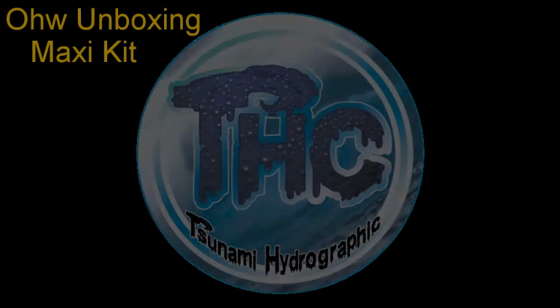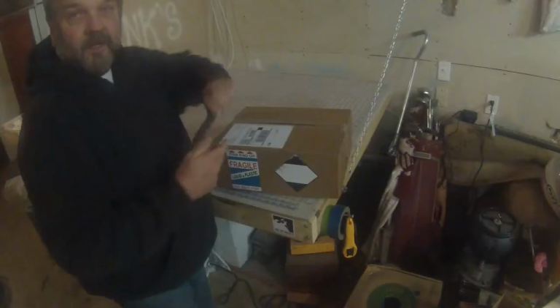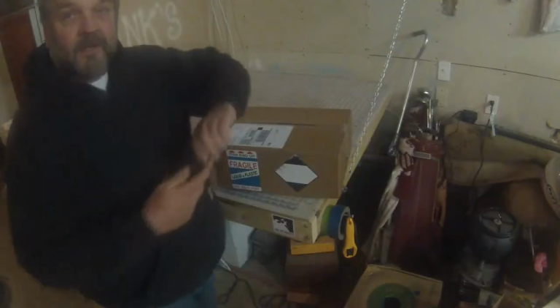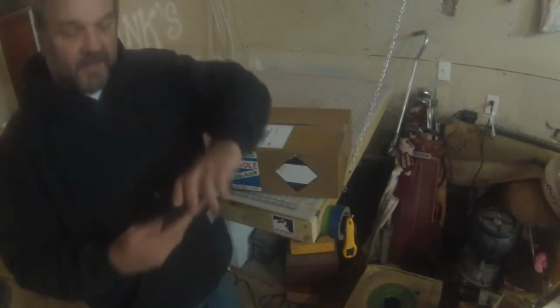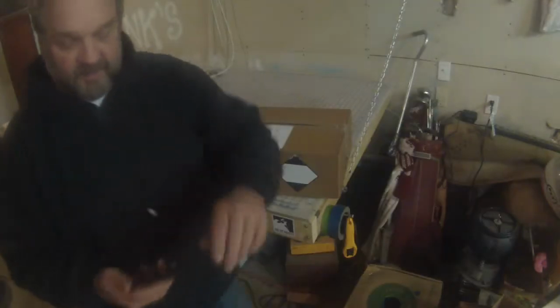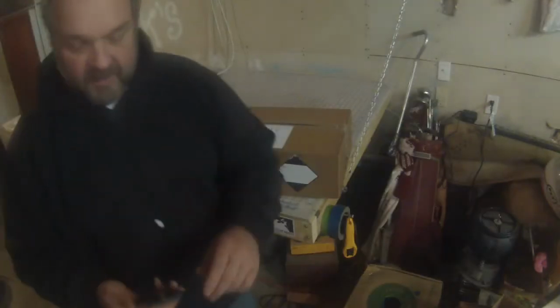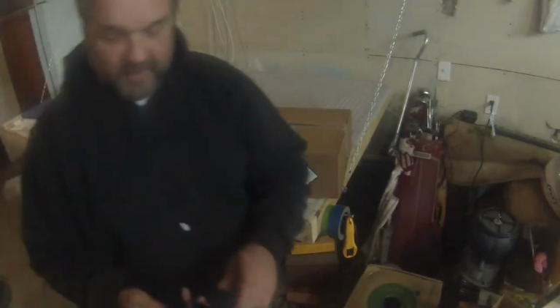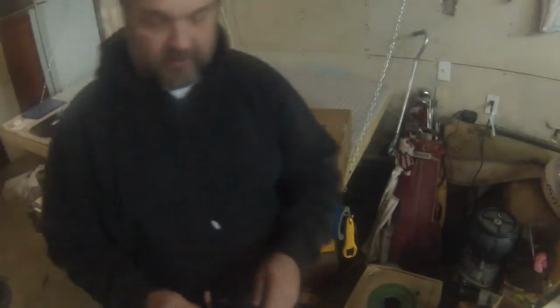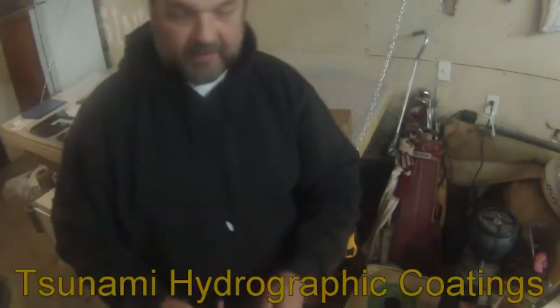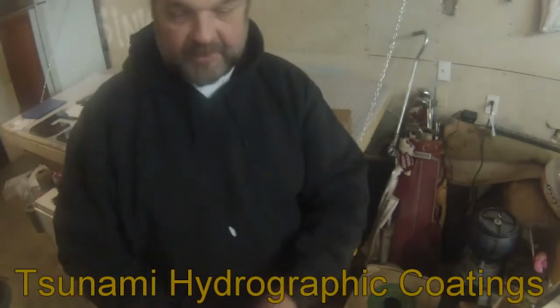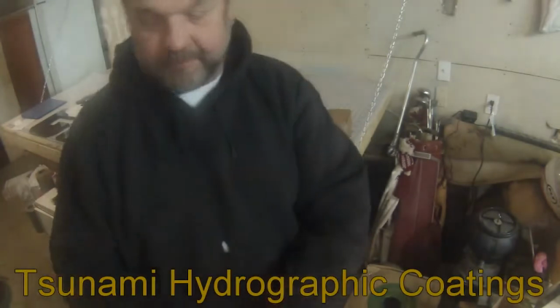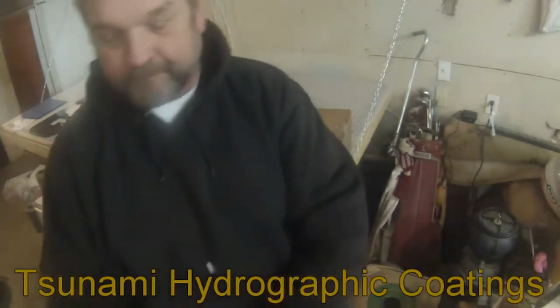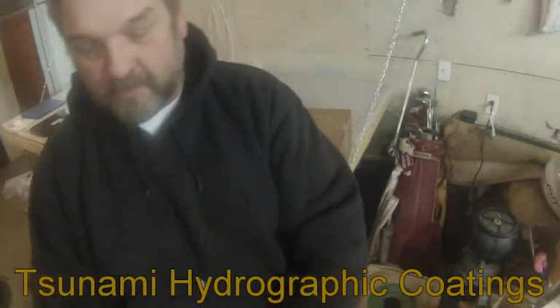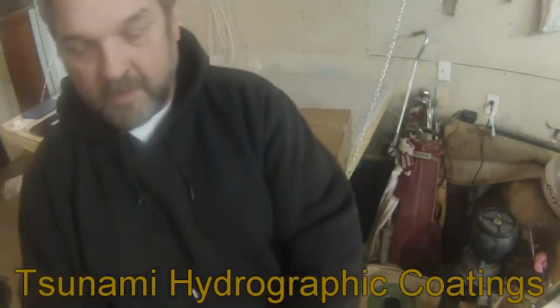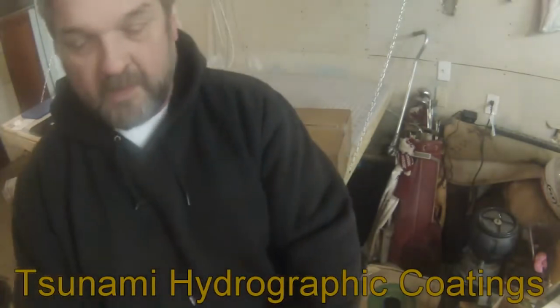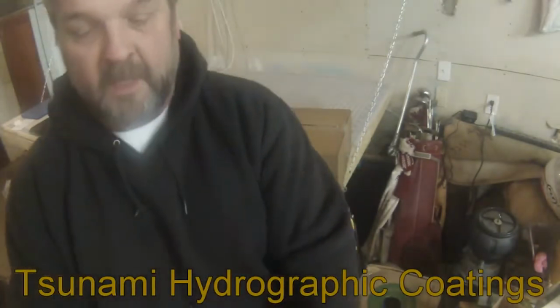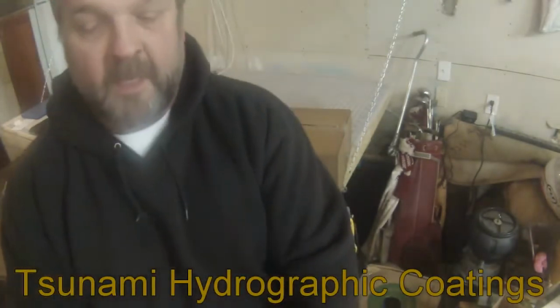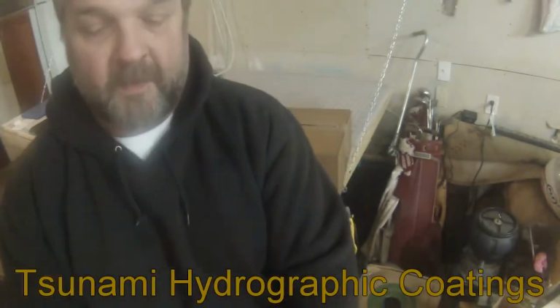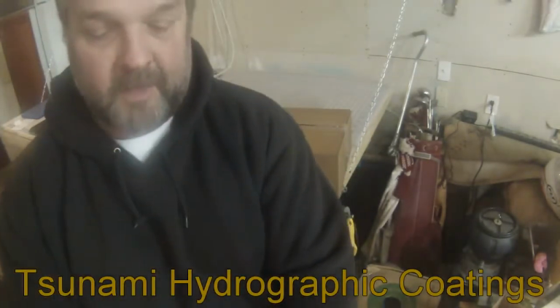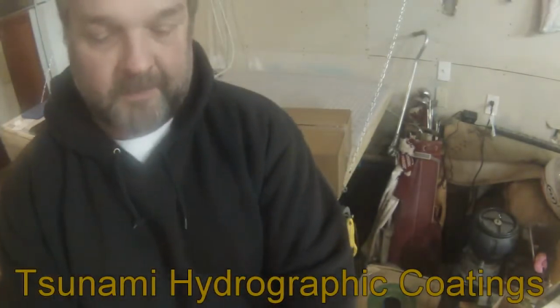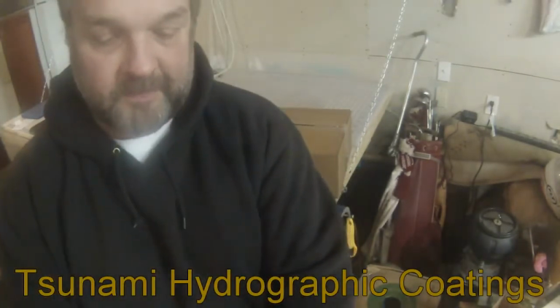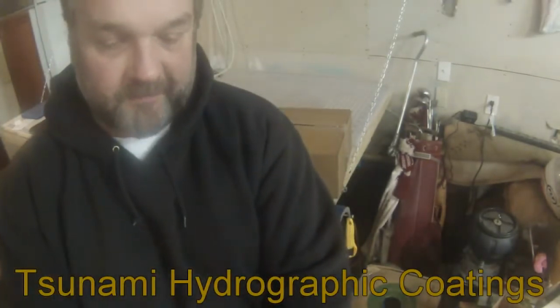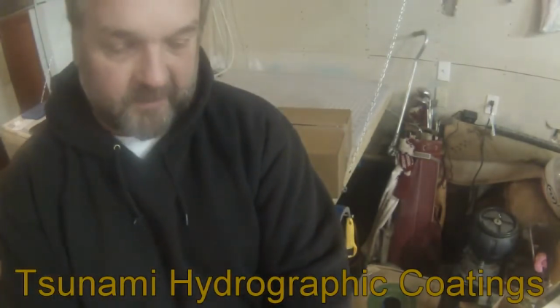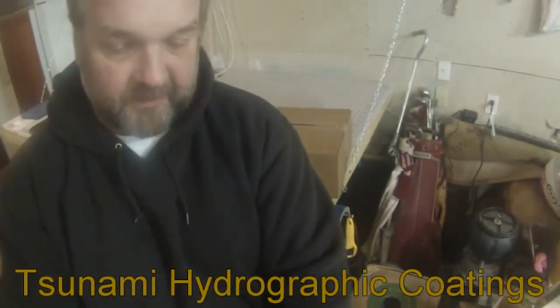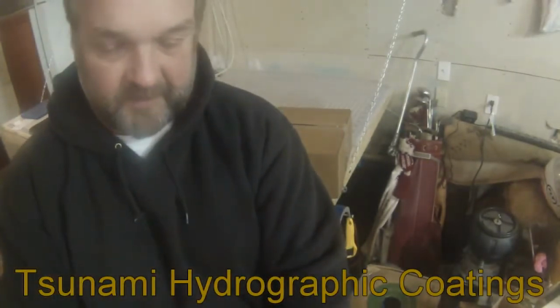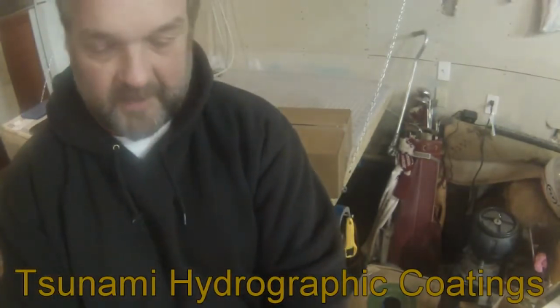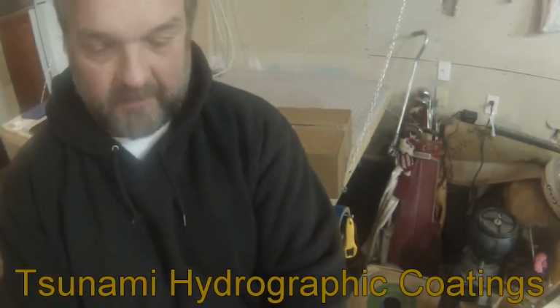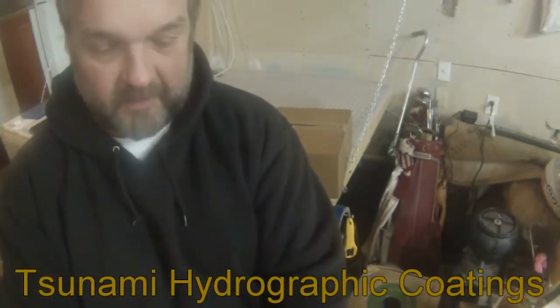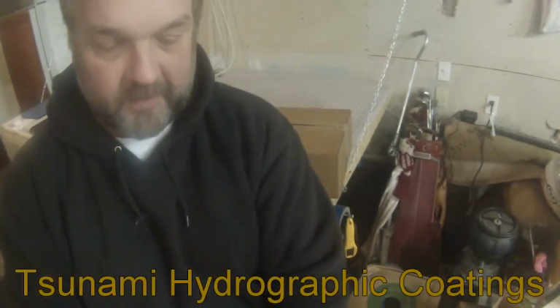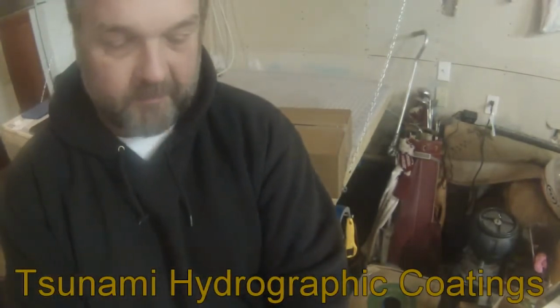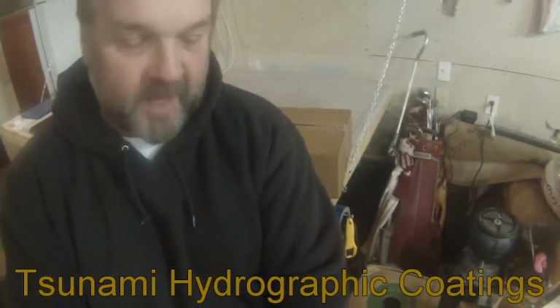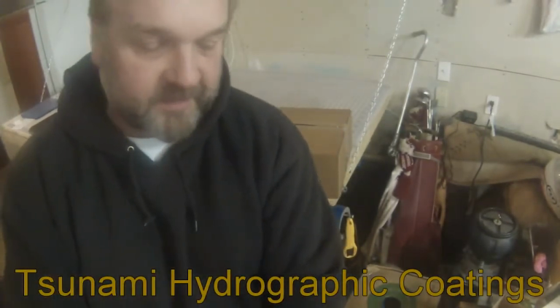Hey guys, Dave with Tsunami Hydrographics here. We're gonna do something a little different today — we're gonna do an unboxing.